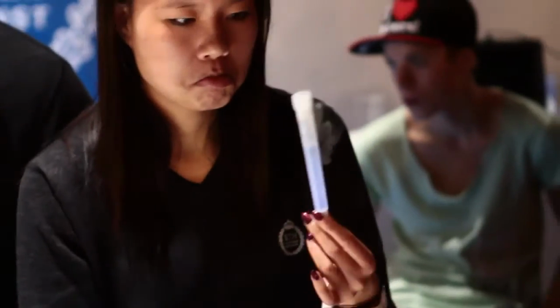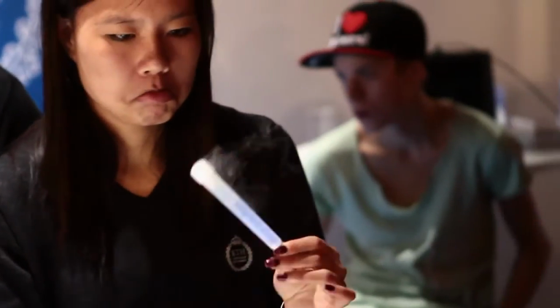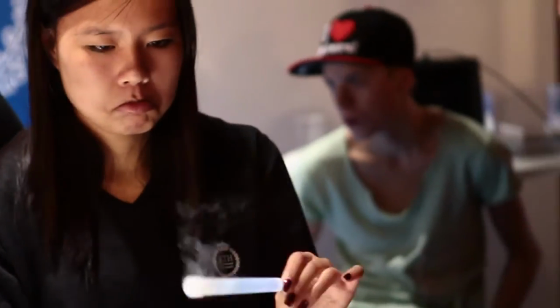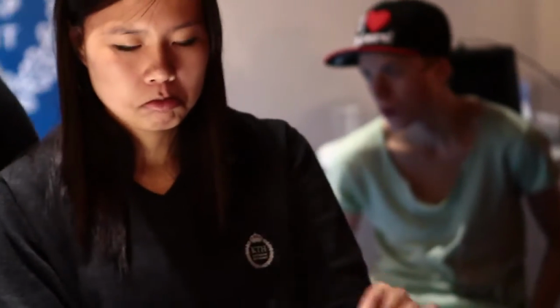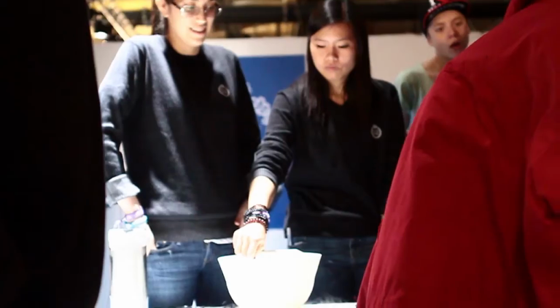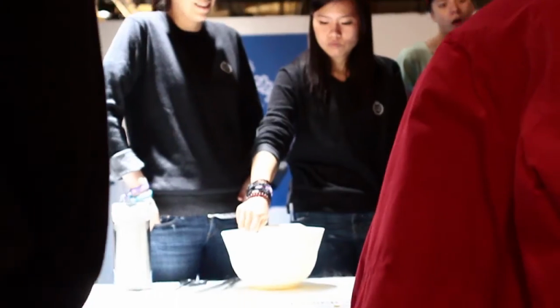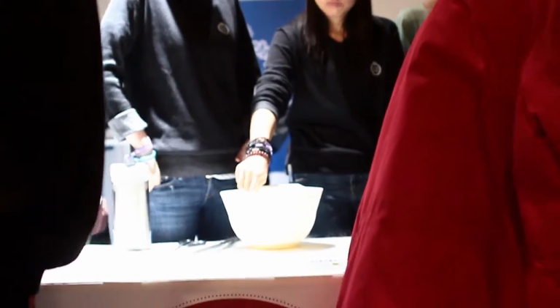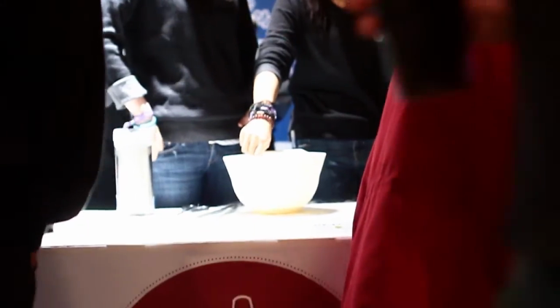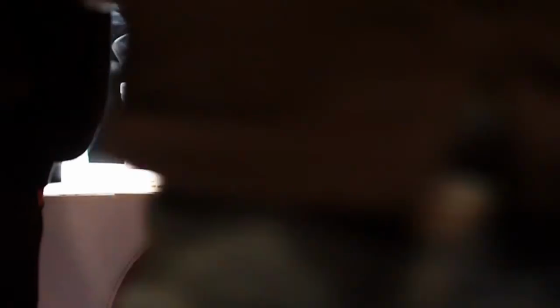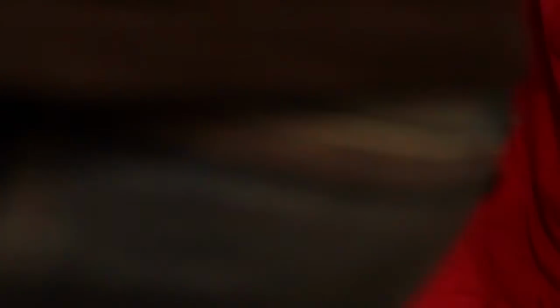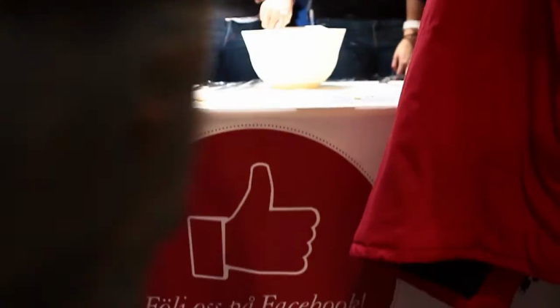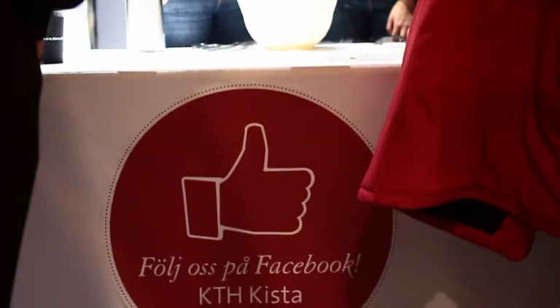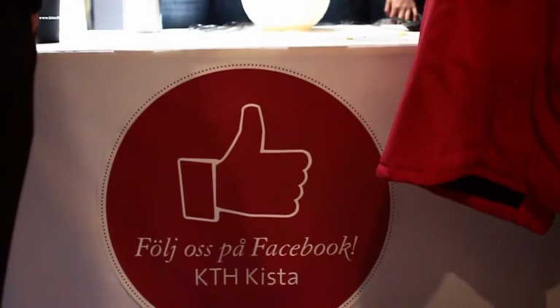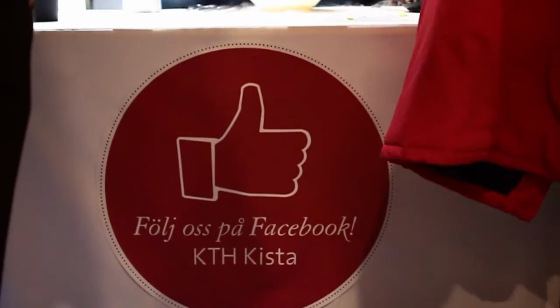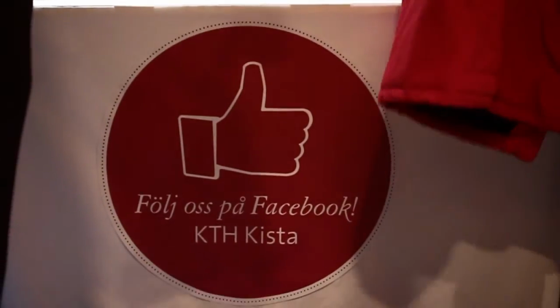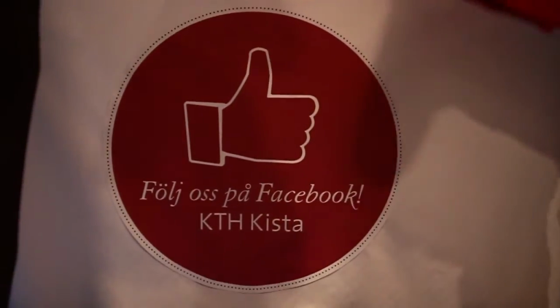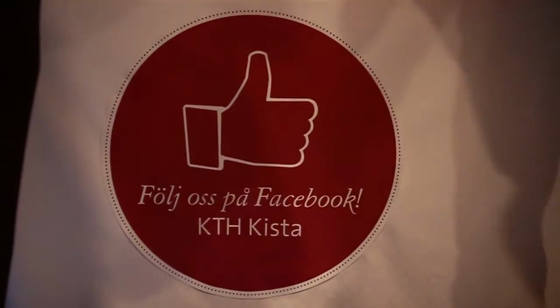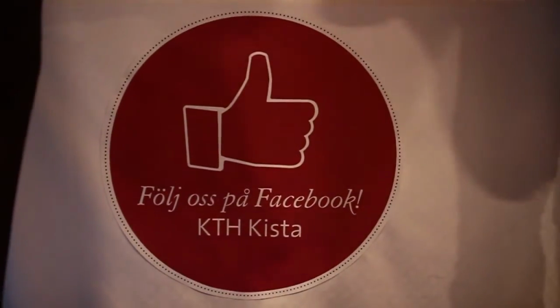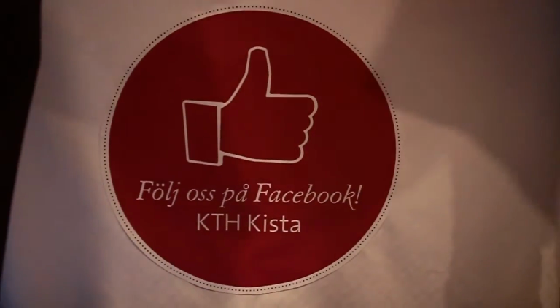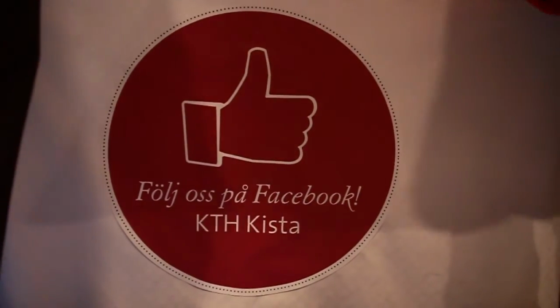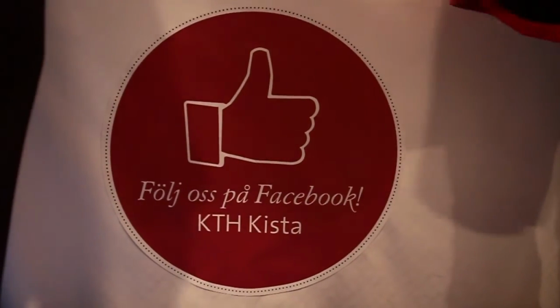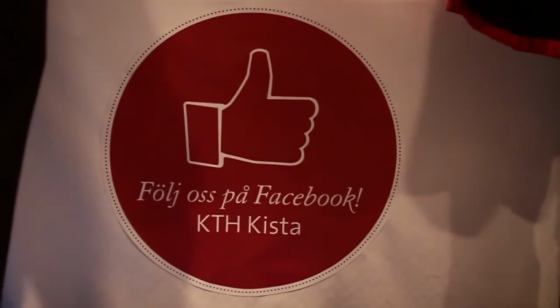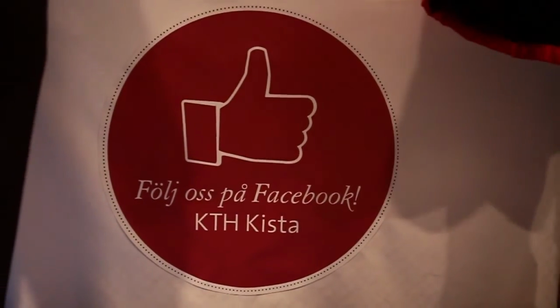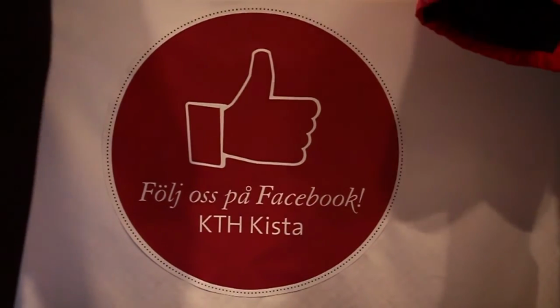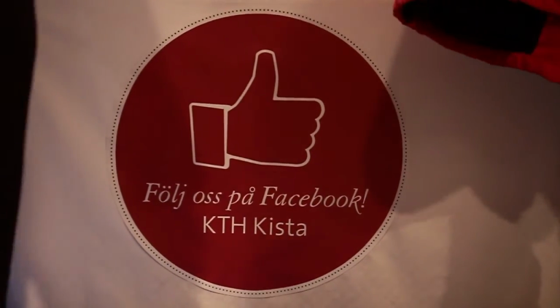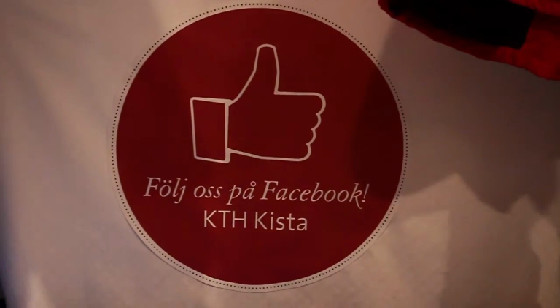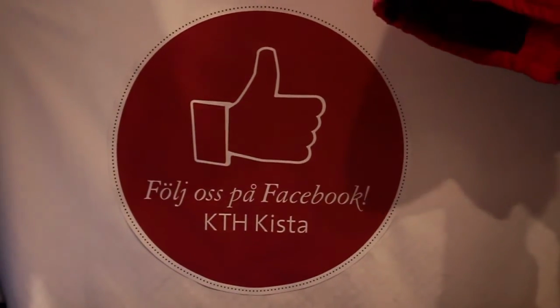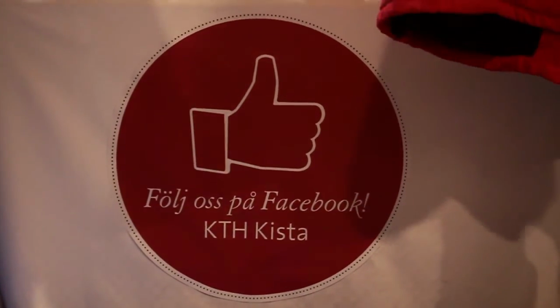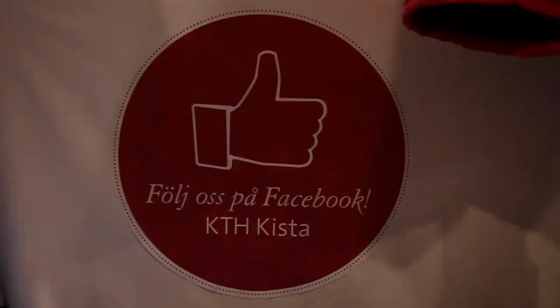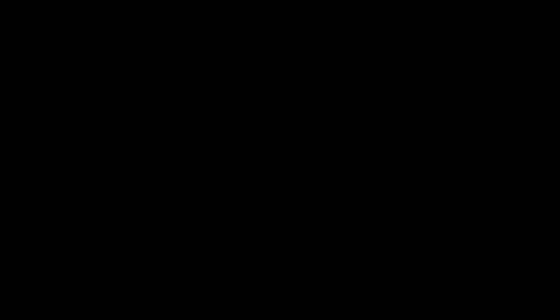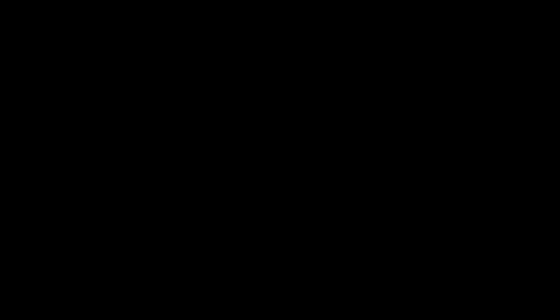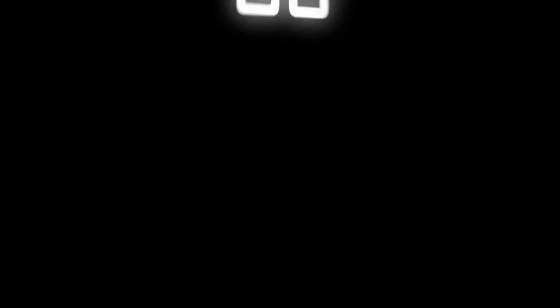If you're interested in learning more about KTH, you can check them out on their Facebook page. Thank you for watching.